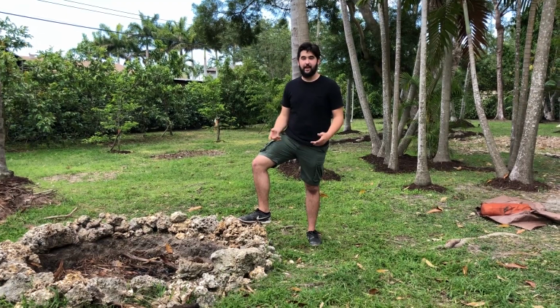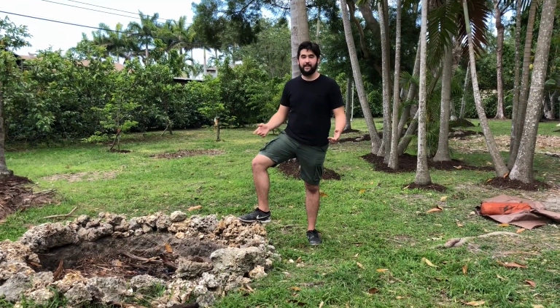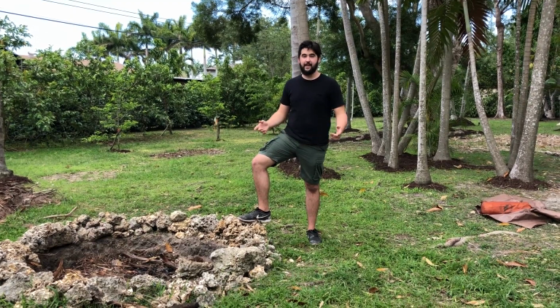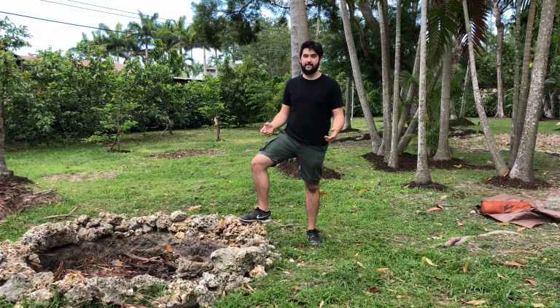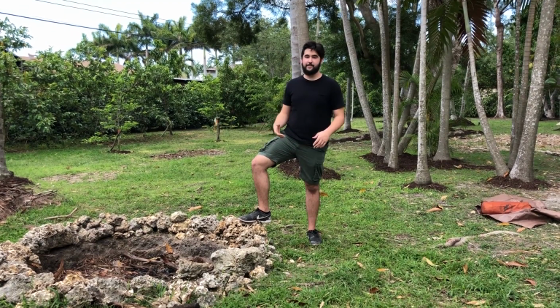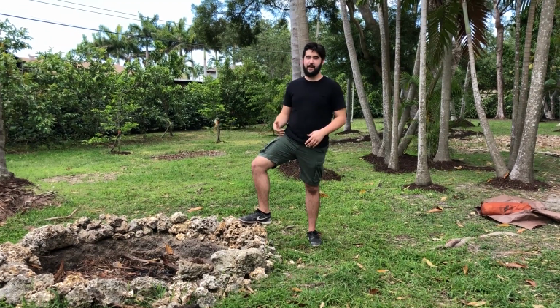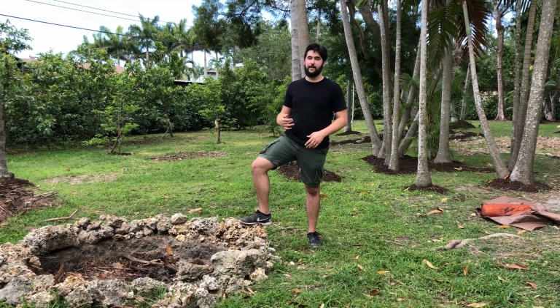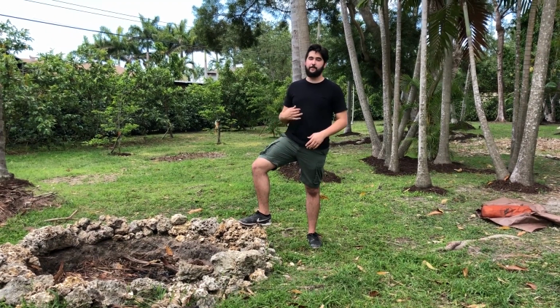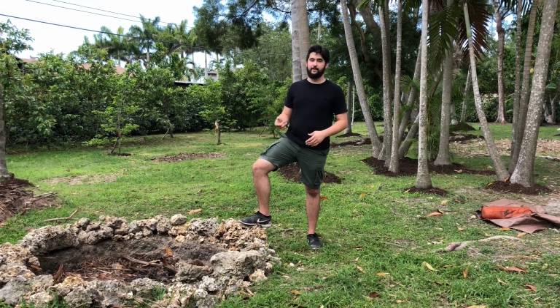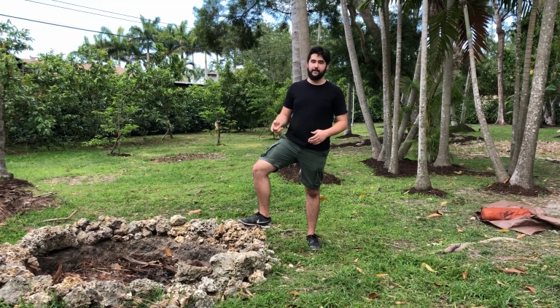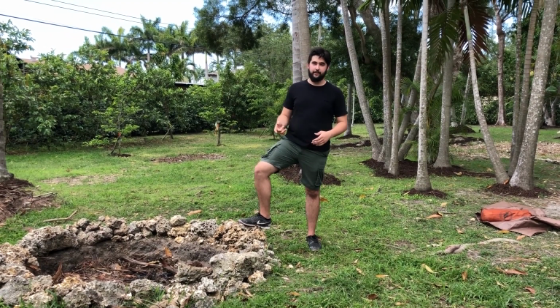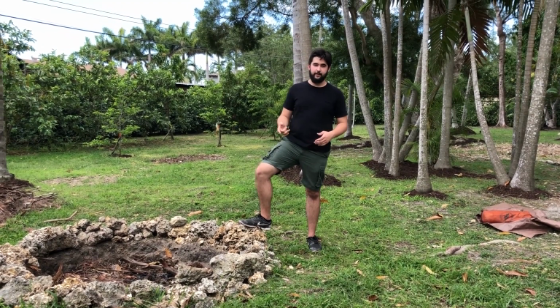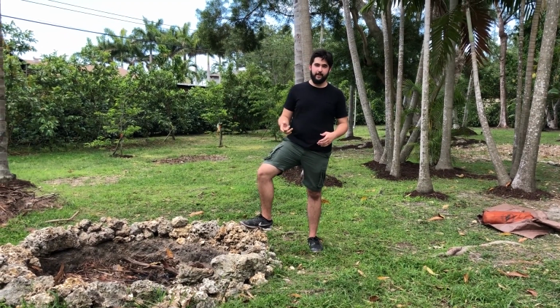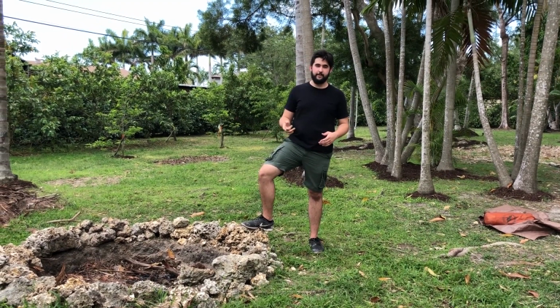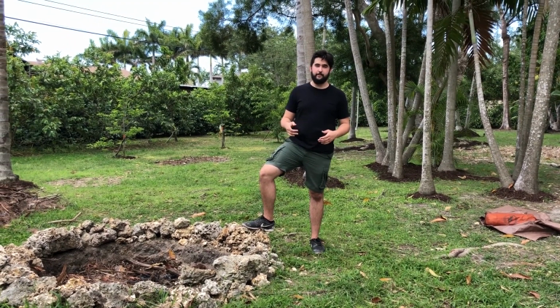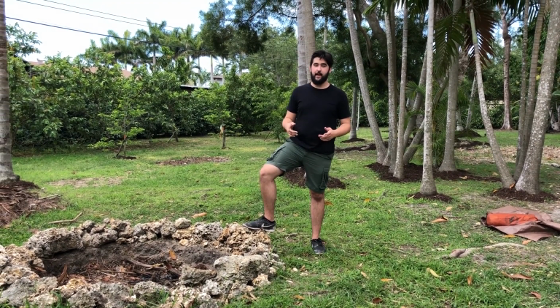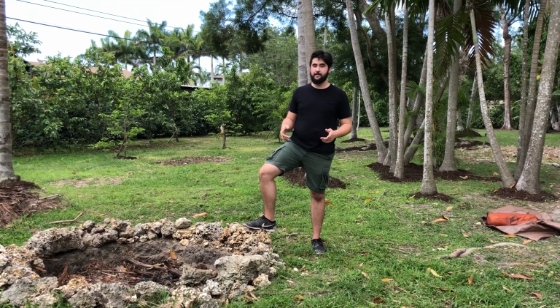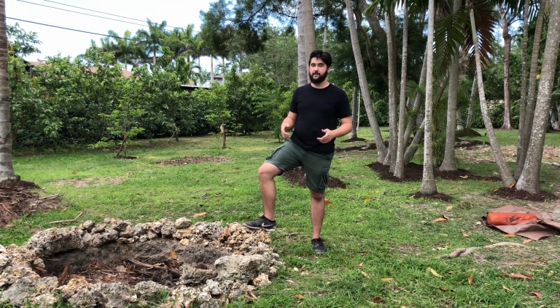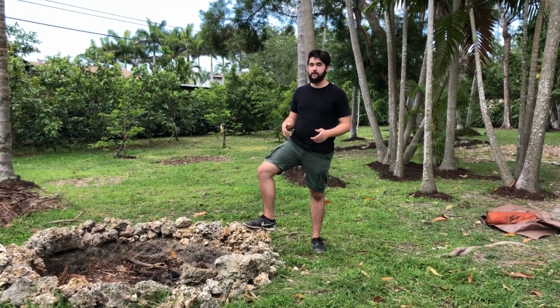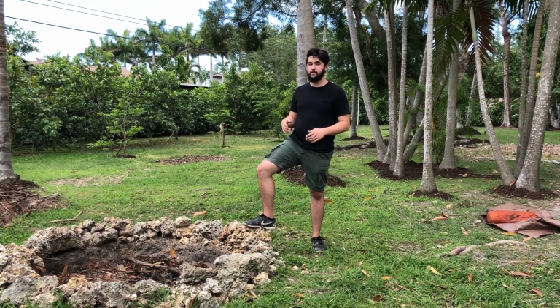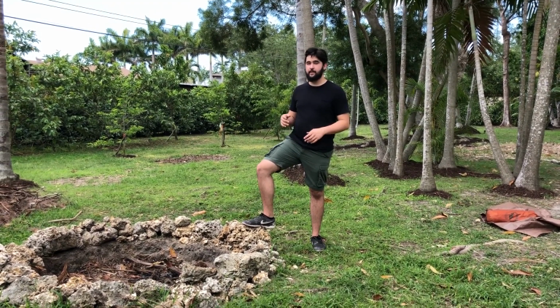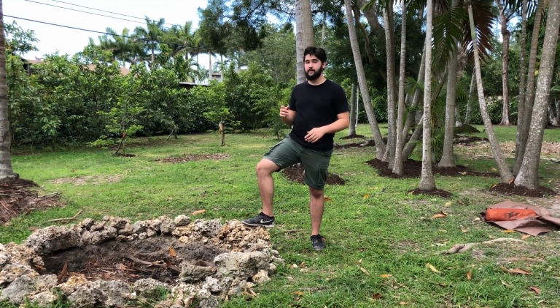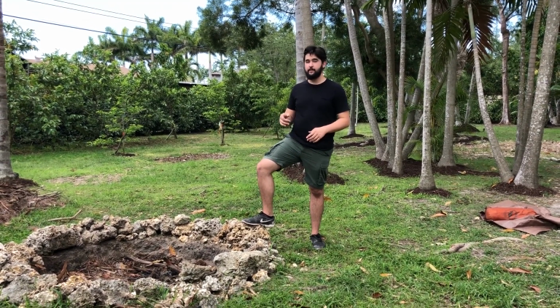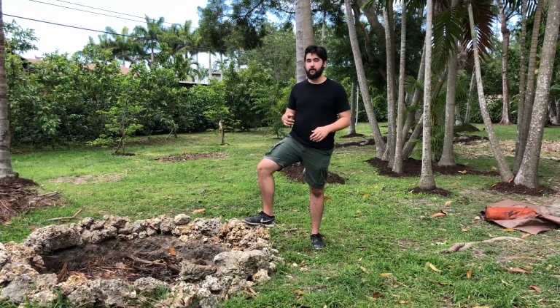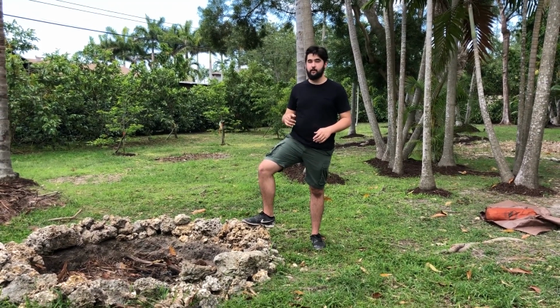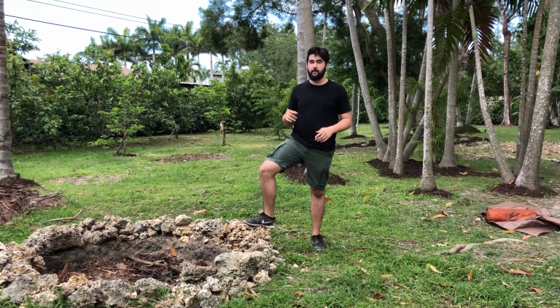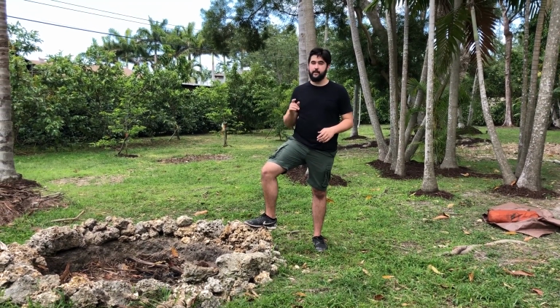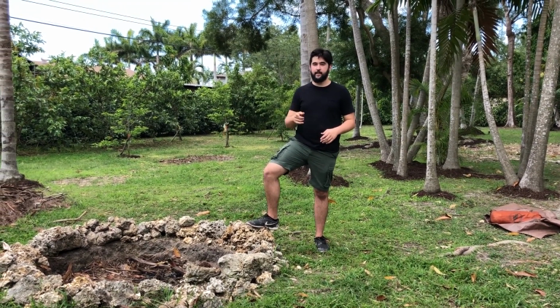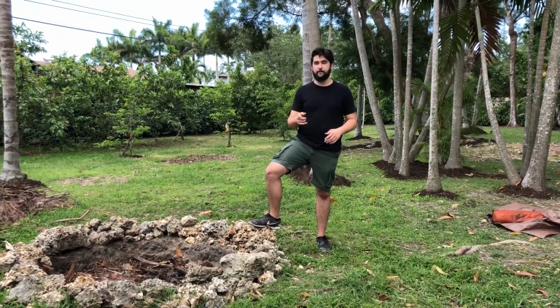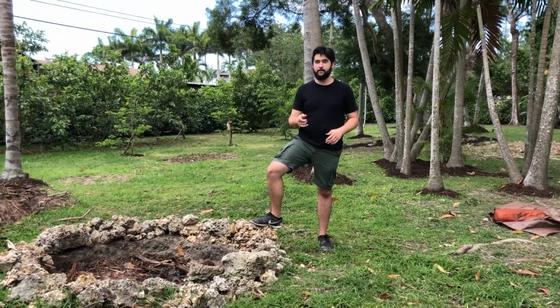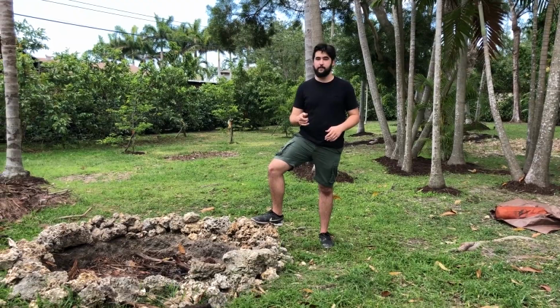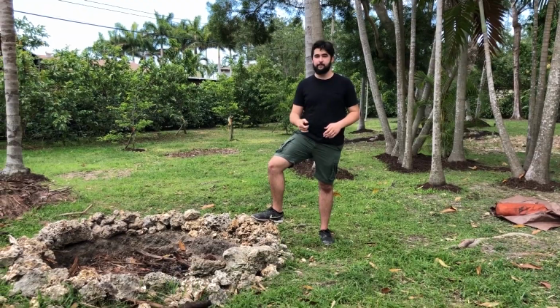Hey guys, it's Matt. I'm here to teach you guys some hacks and skills that you need to know on your next camping trip.